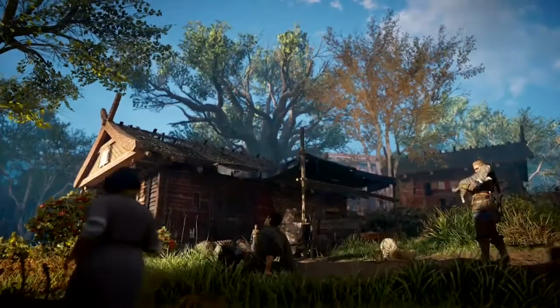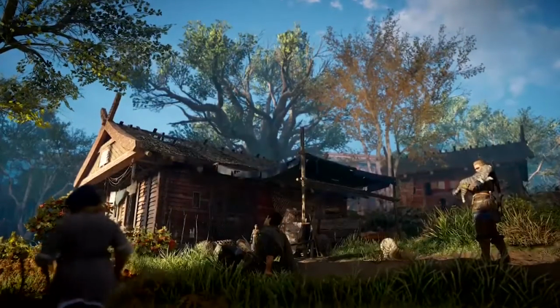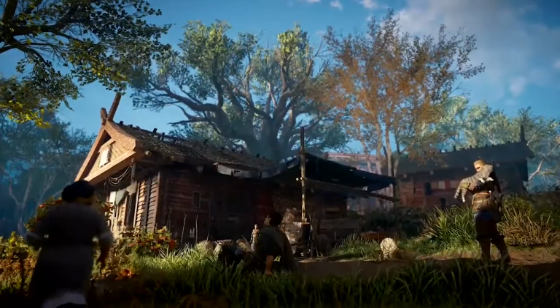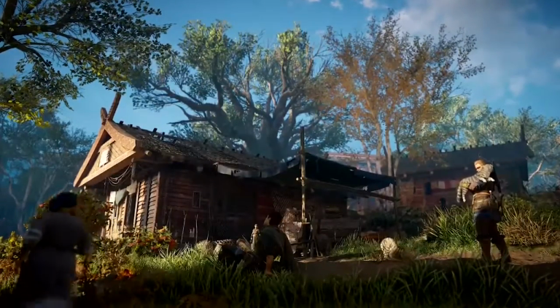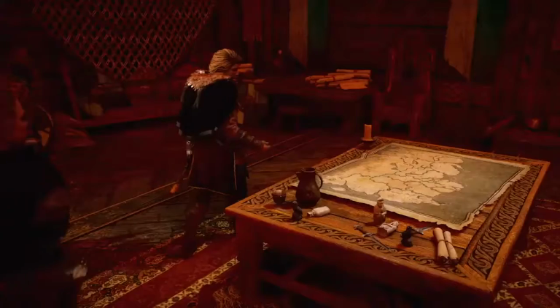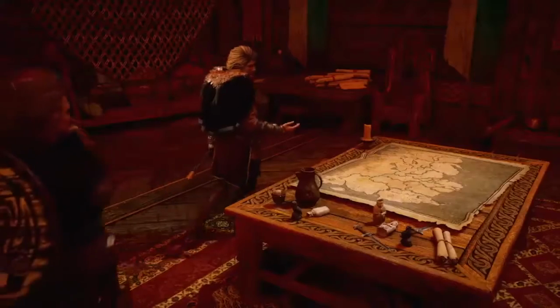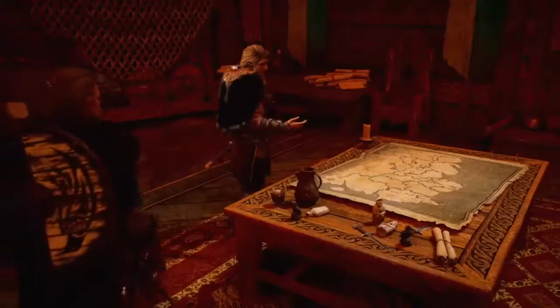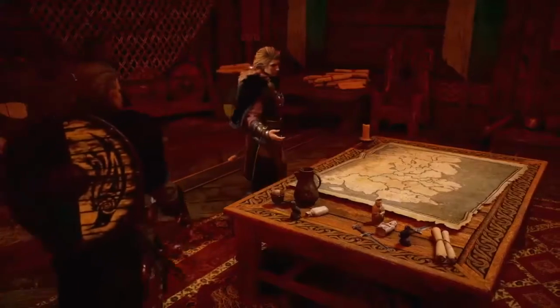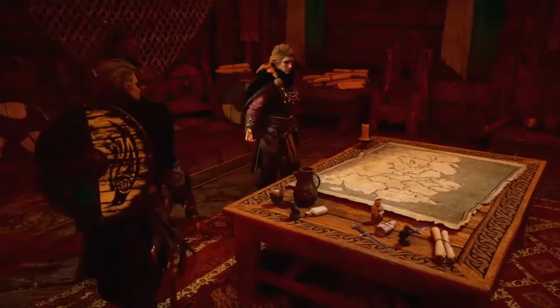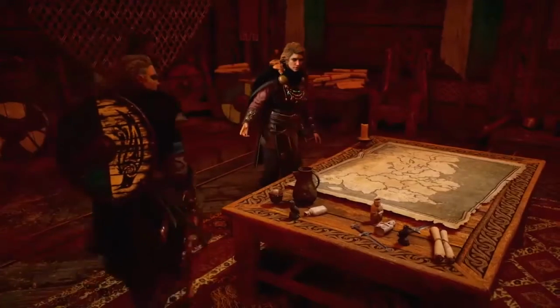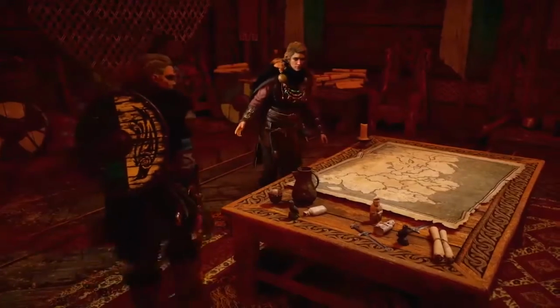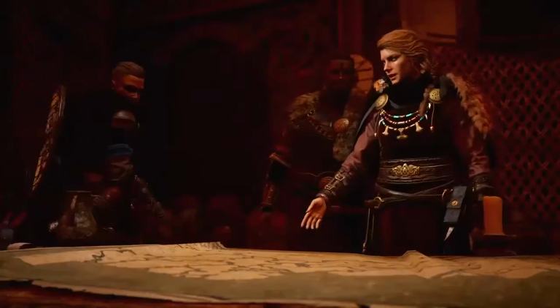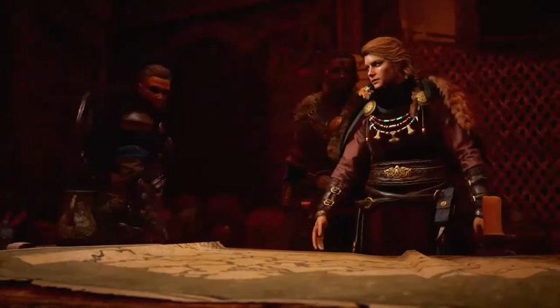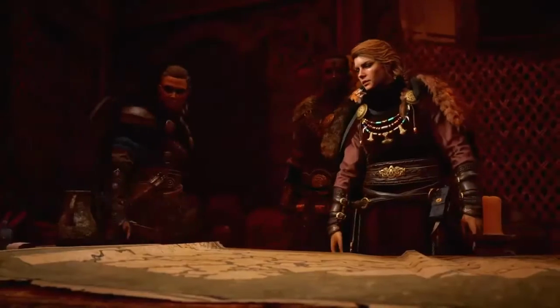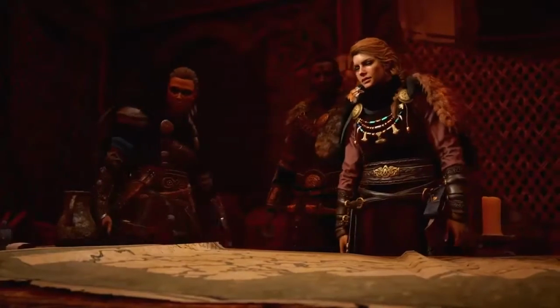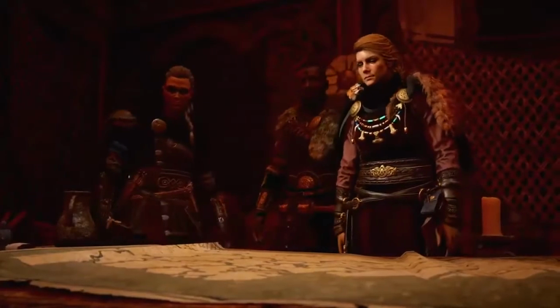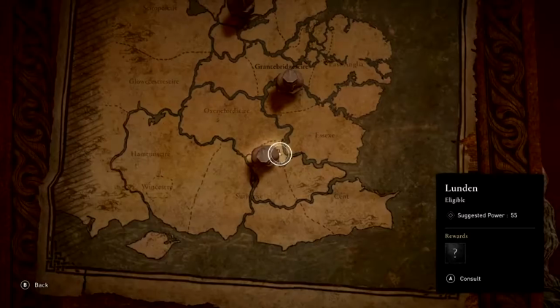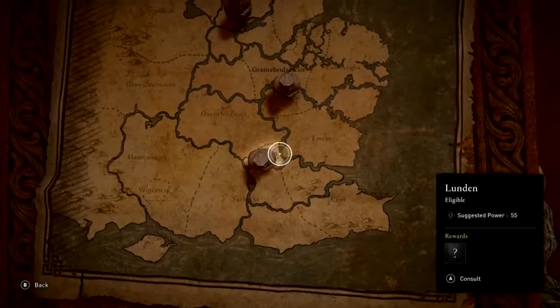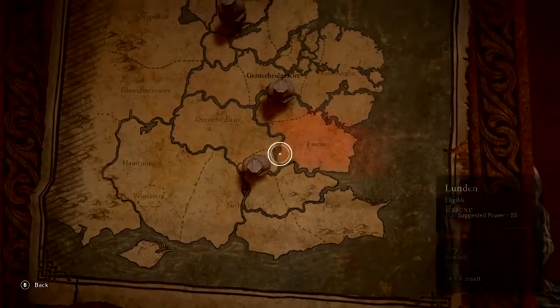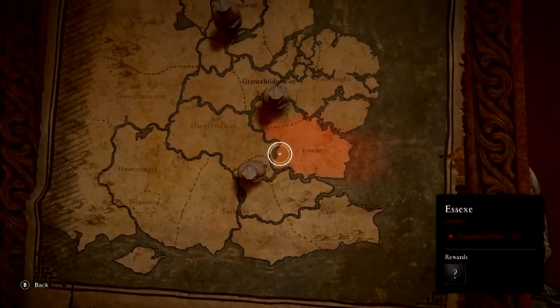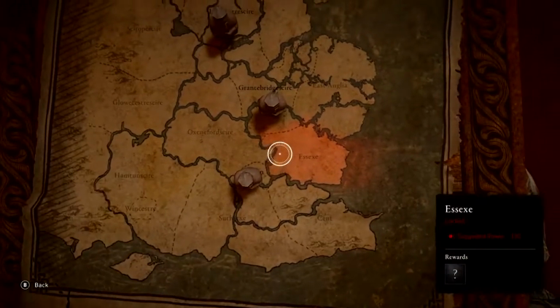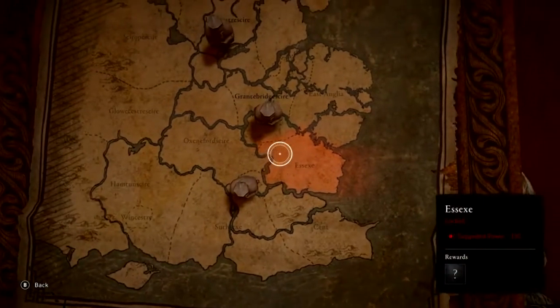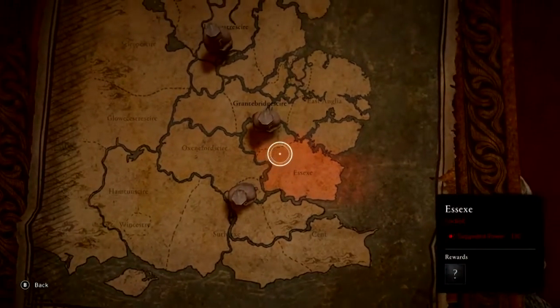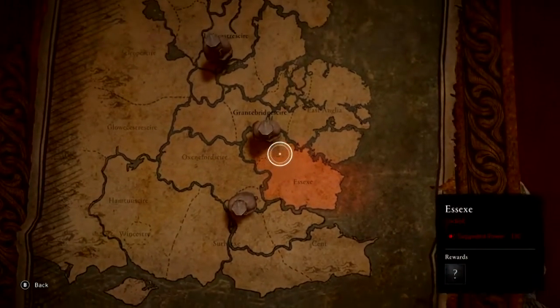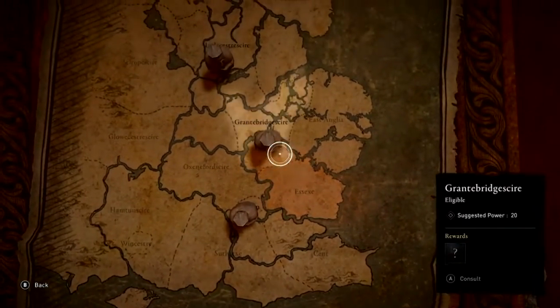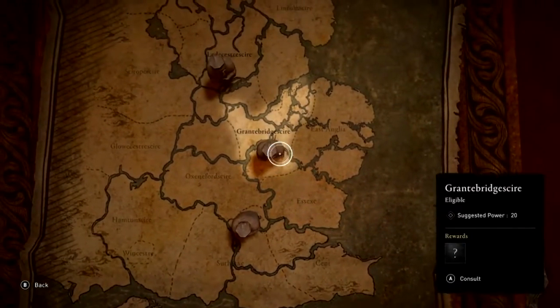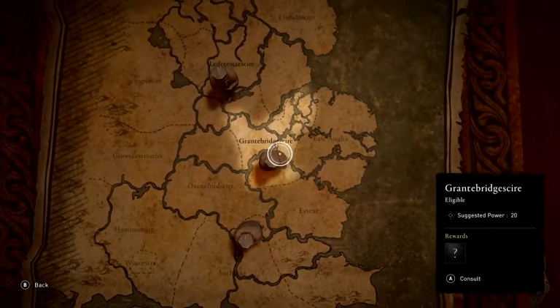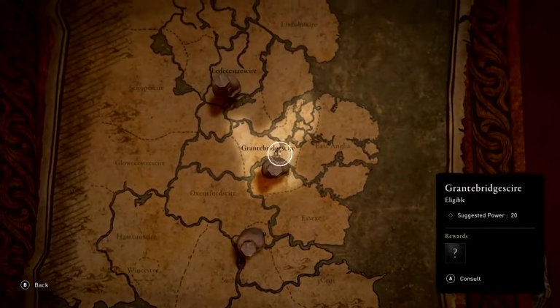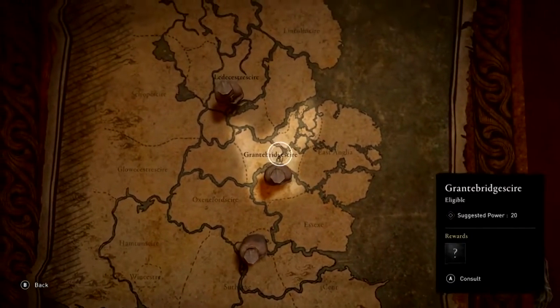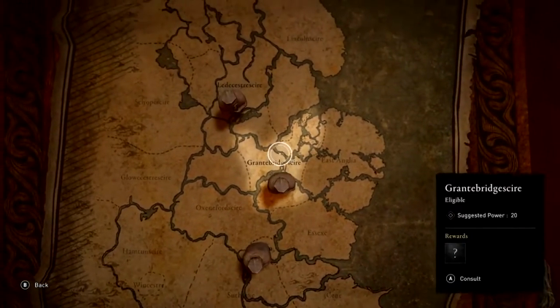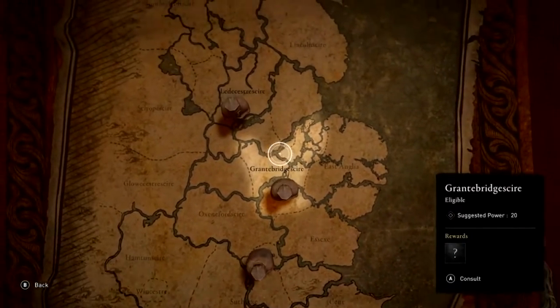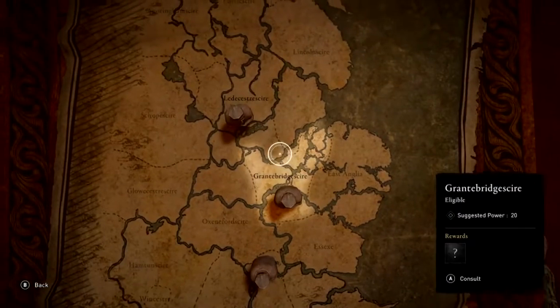At the heart of your settlement is the Alliance map. It will serve as a record of the allies you have made and a guide for future opportunities.